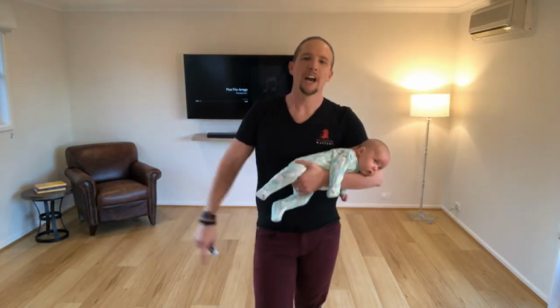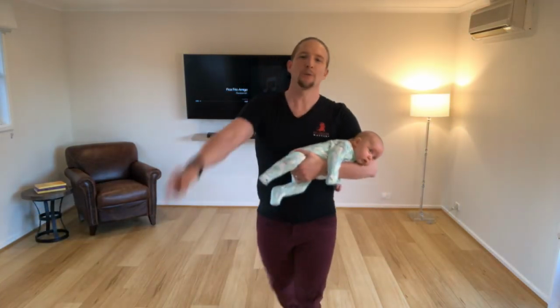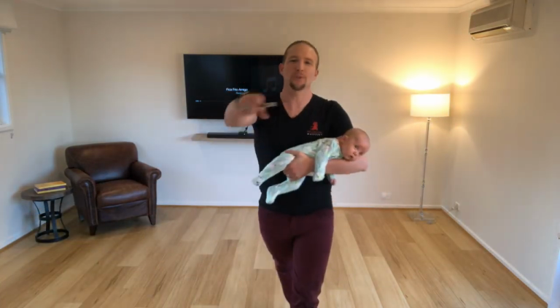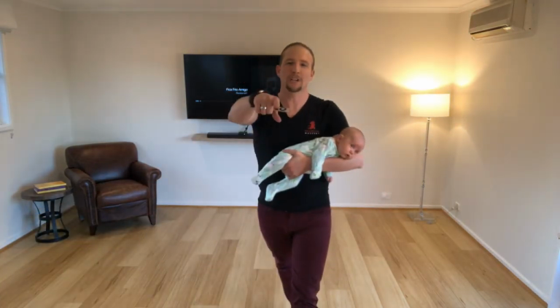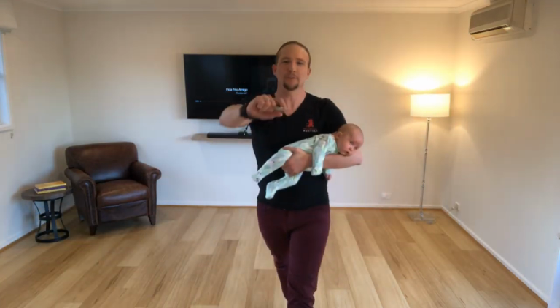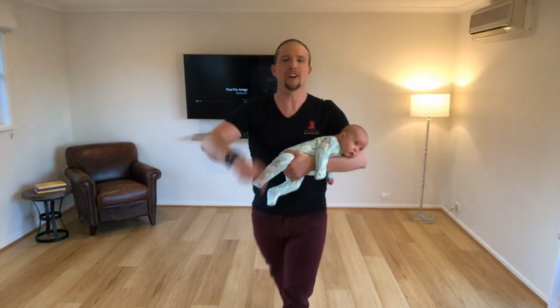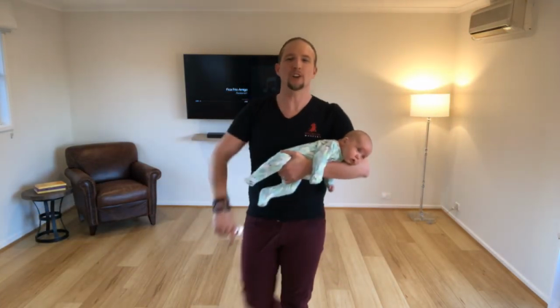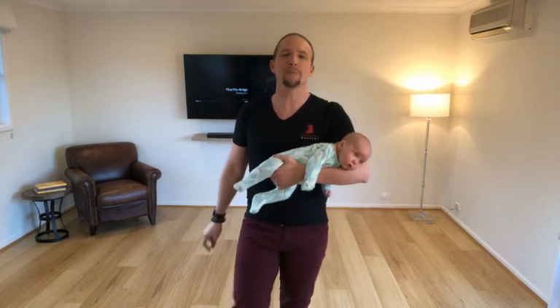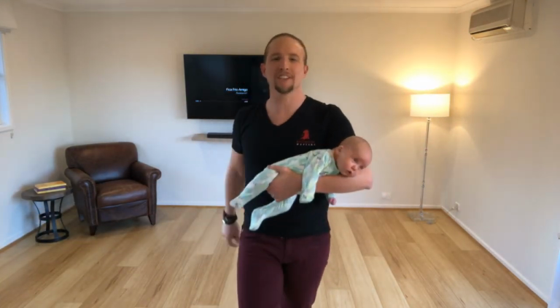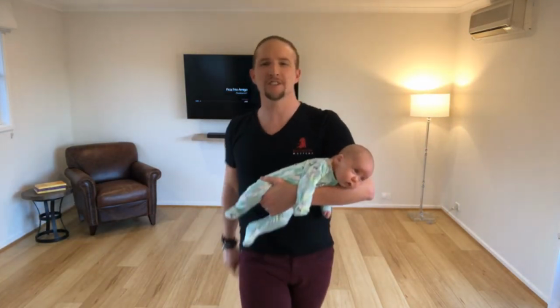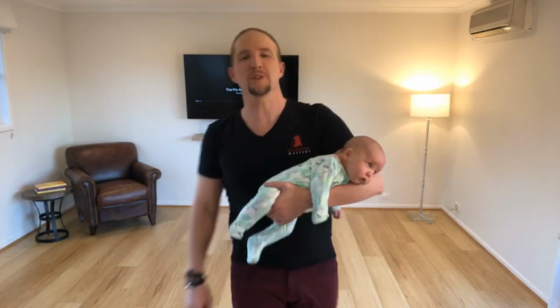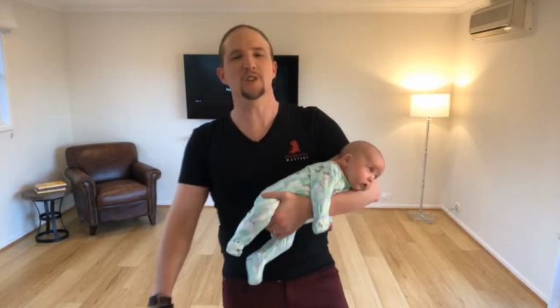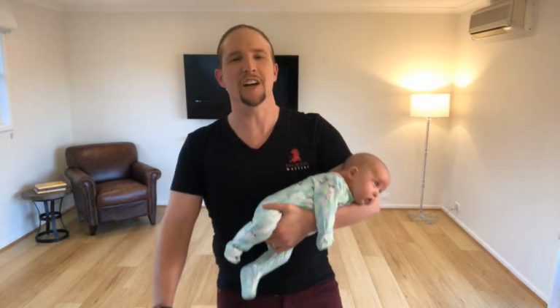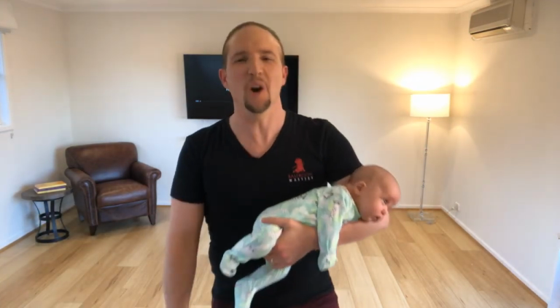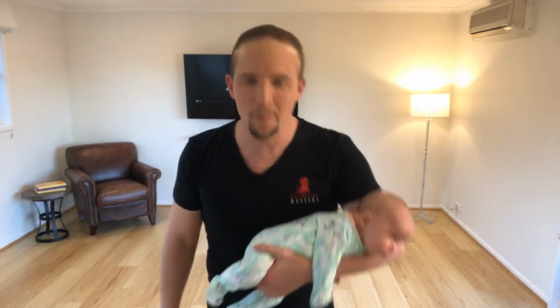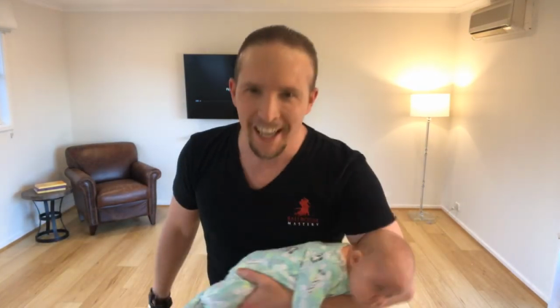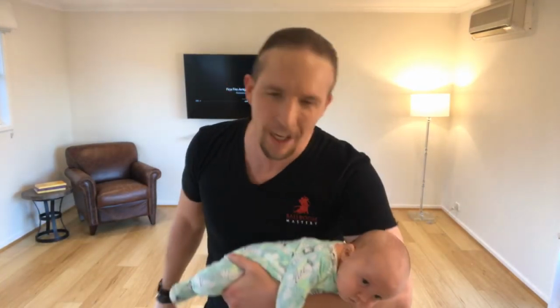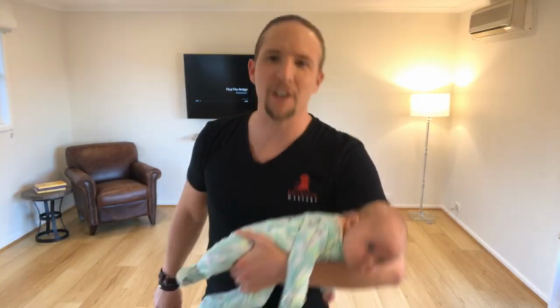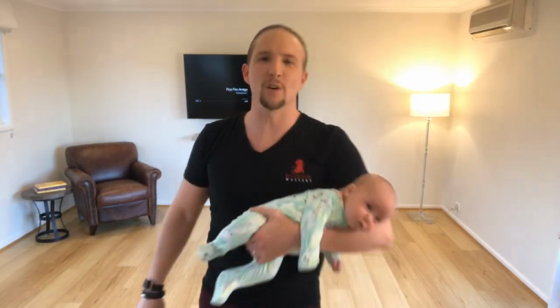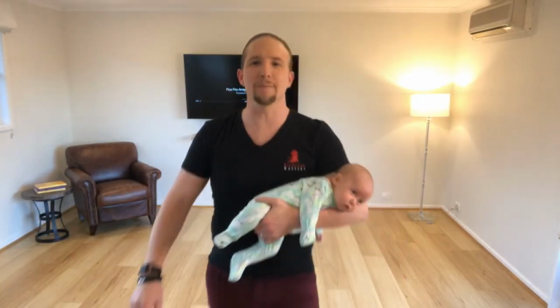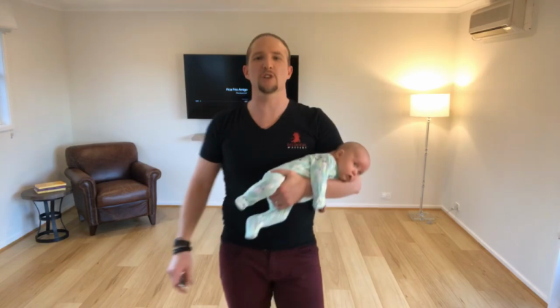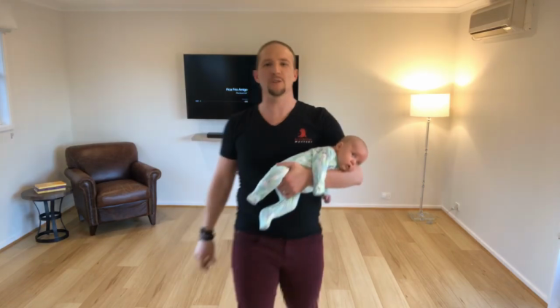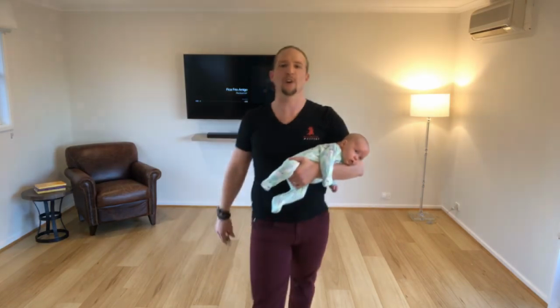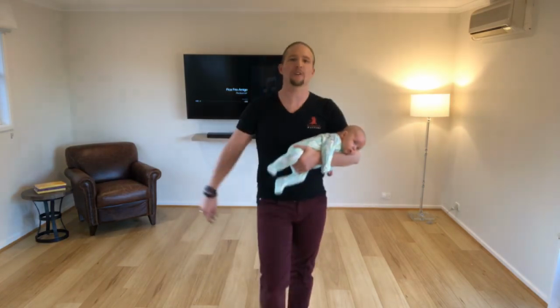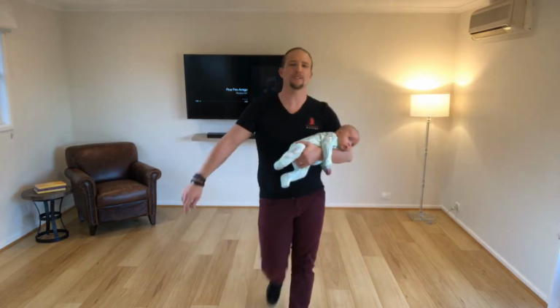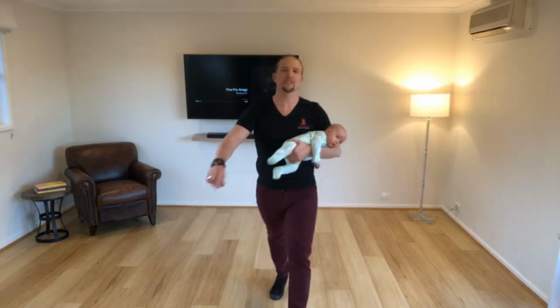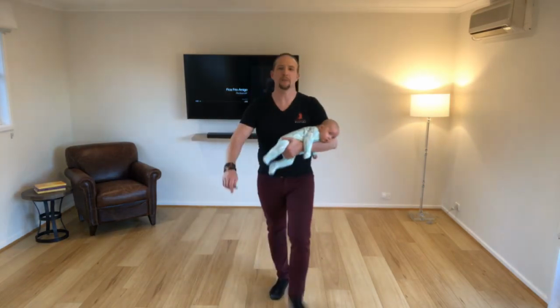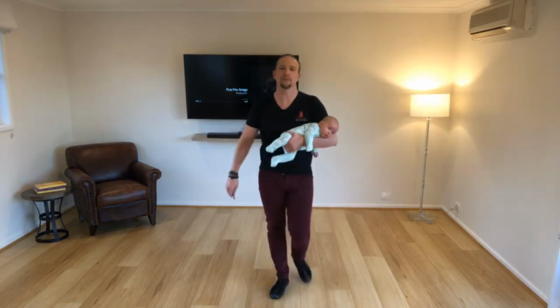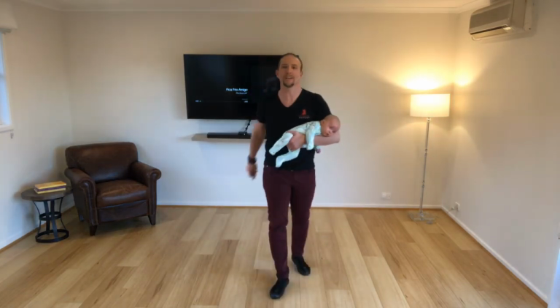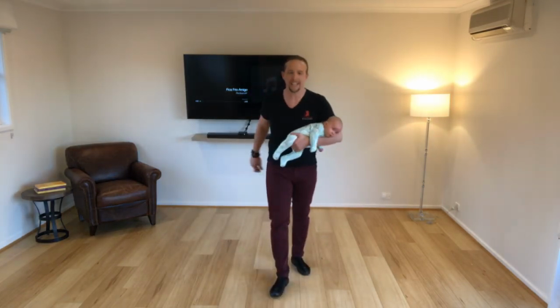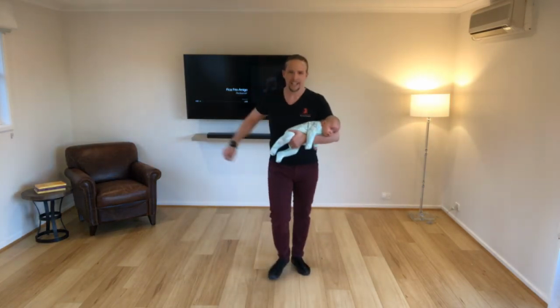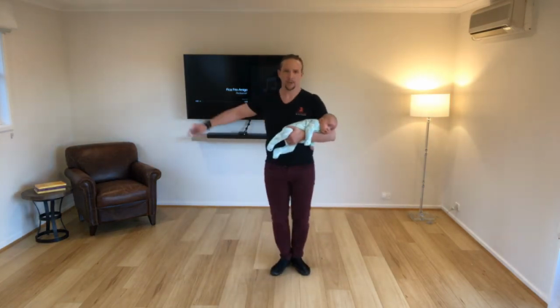I want to show you a couple of fun combinations that you can try at home. Here we go. Let me show you the choreography when you start with. Ready? We go.